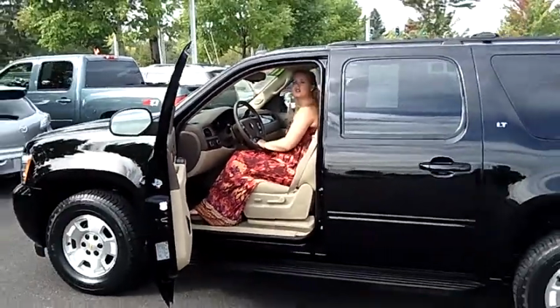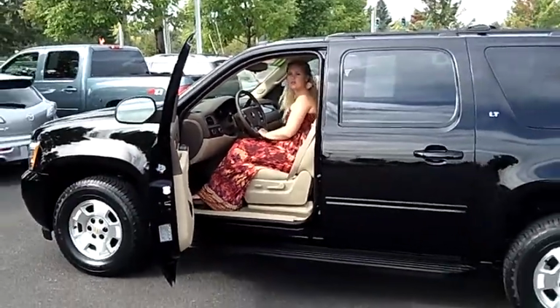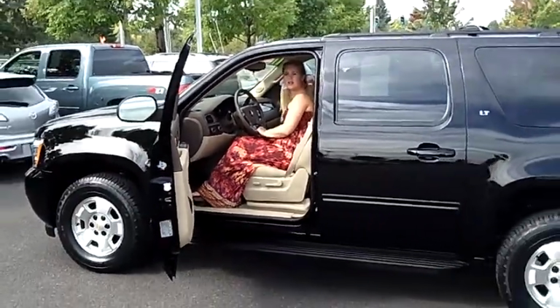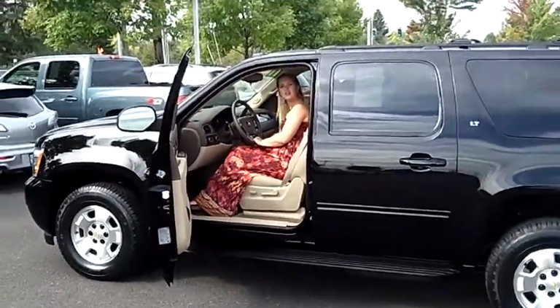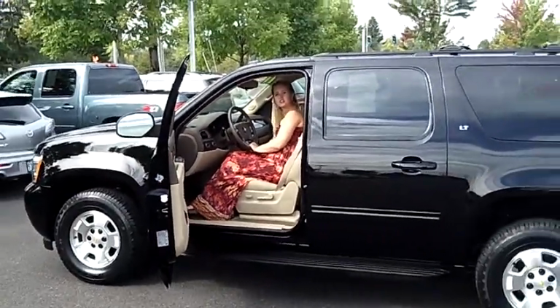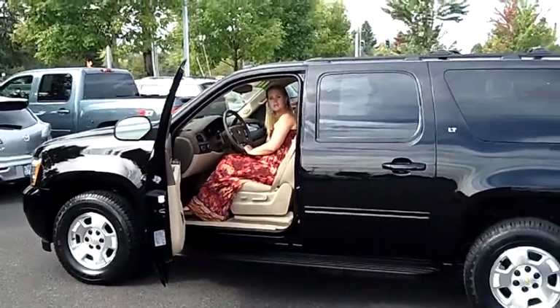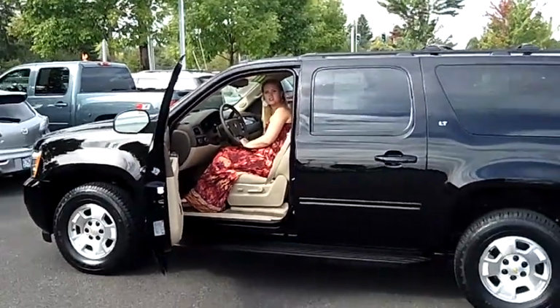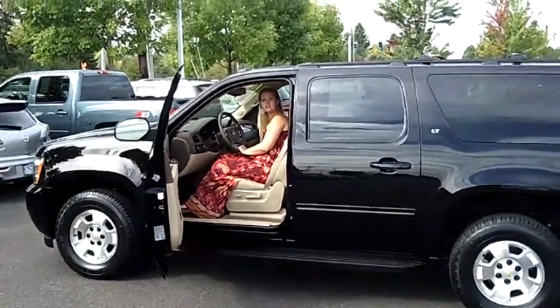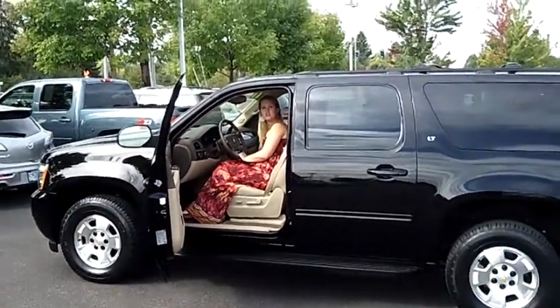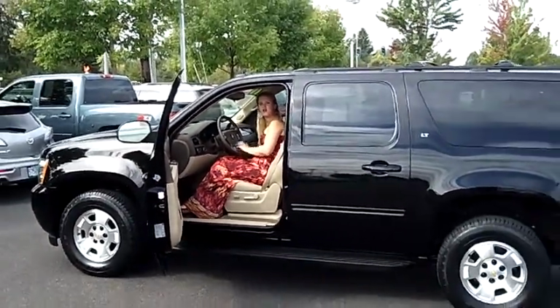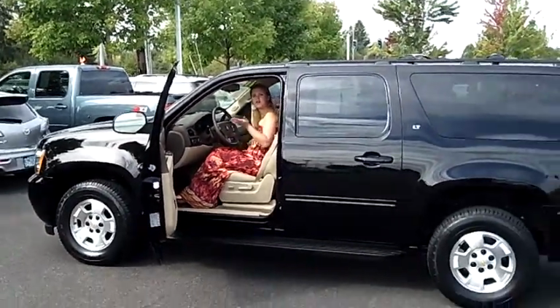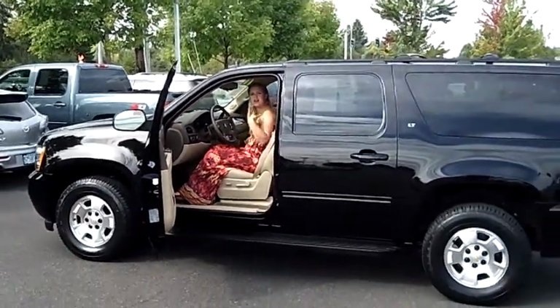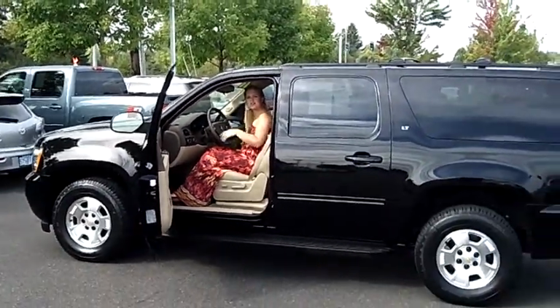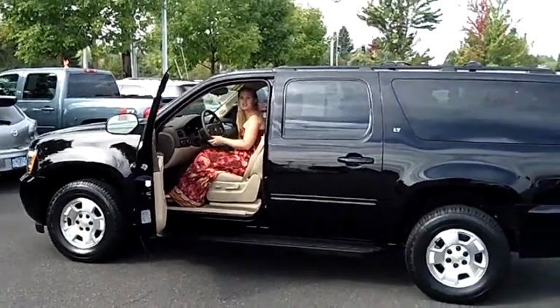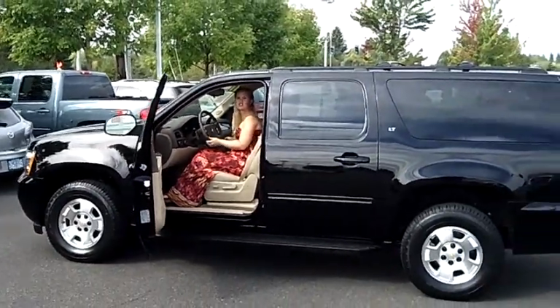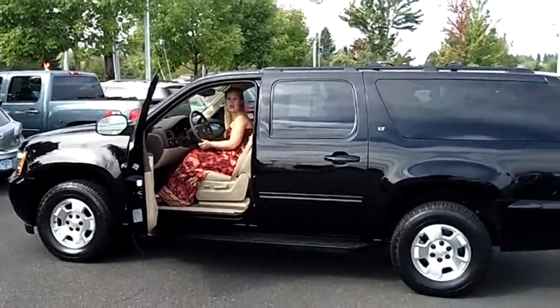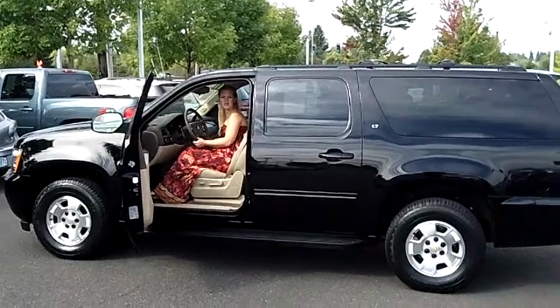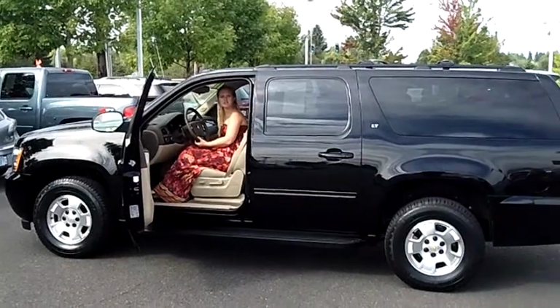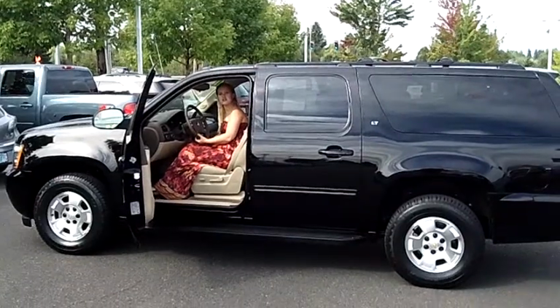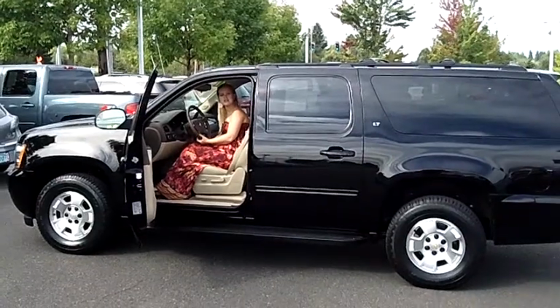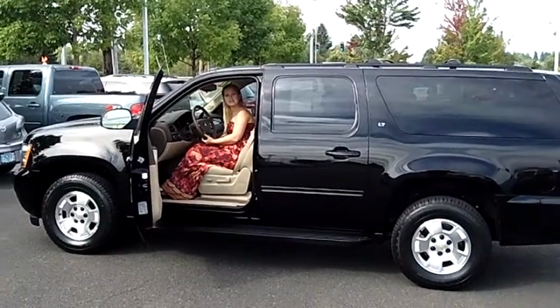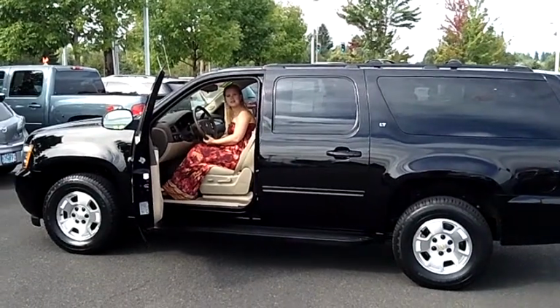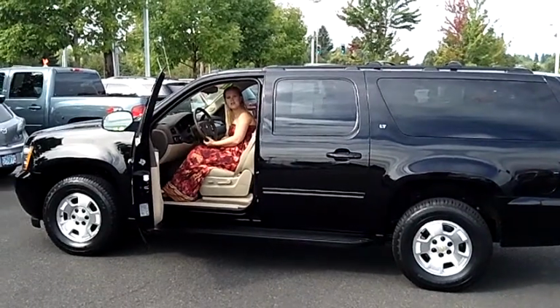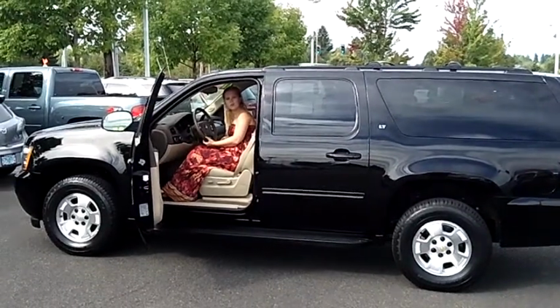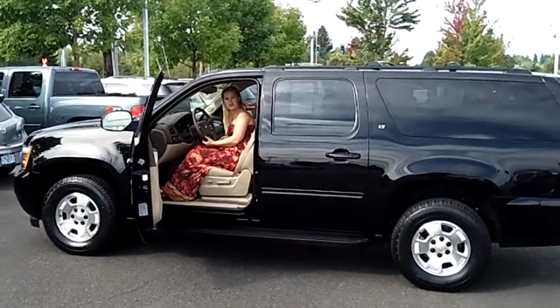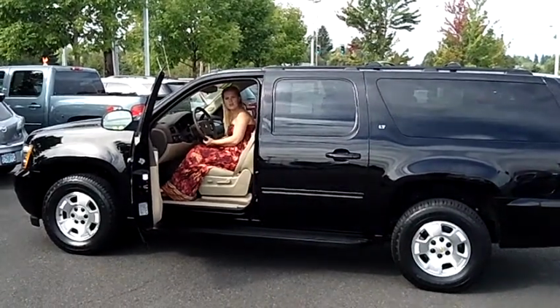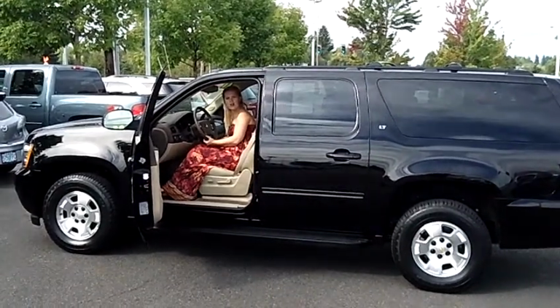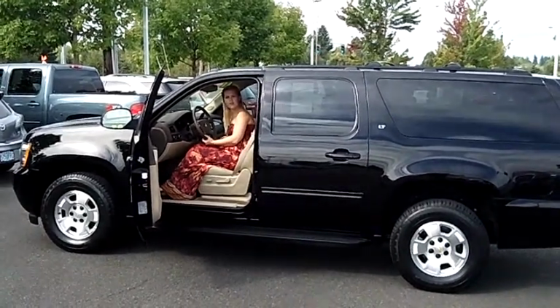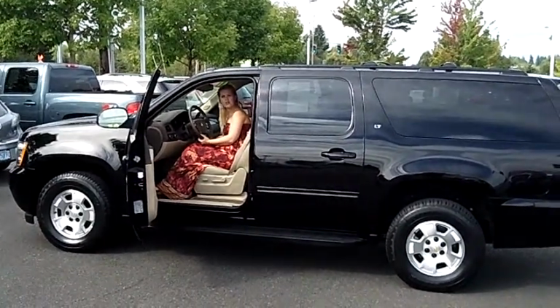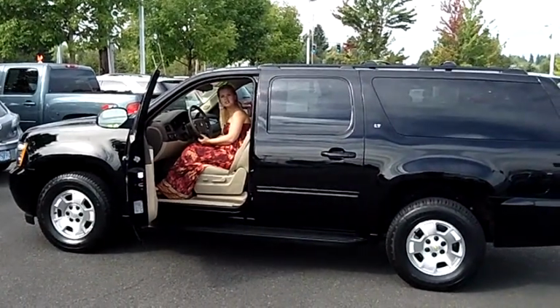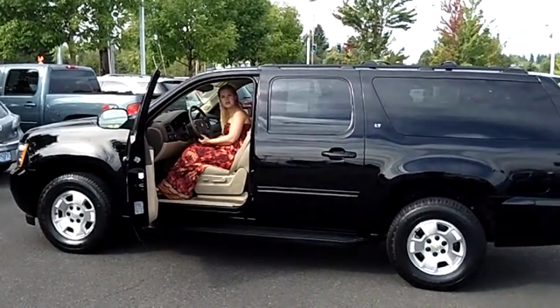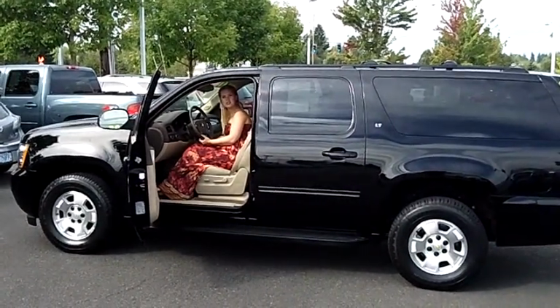Looks great in here and smells new. Come on down and give it a test drive. Also, you can send us an email or give us a call. Thanks for watching.